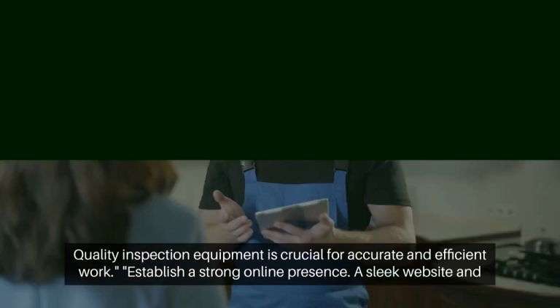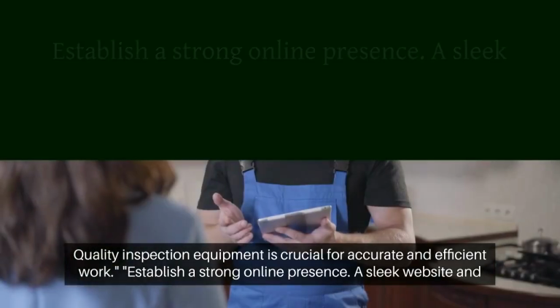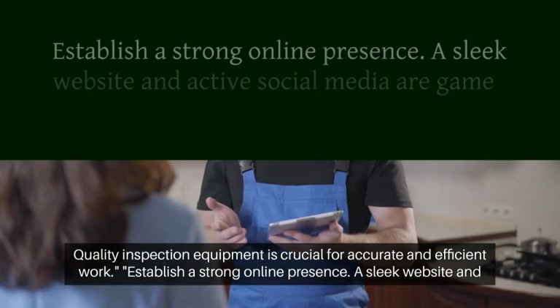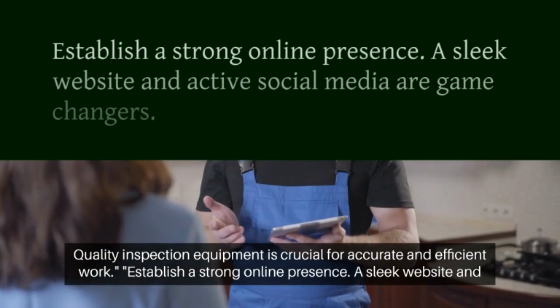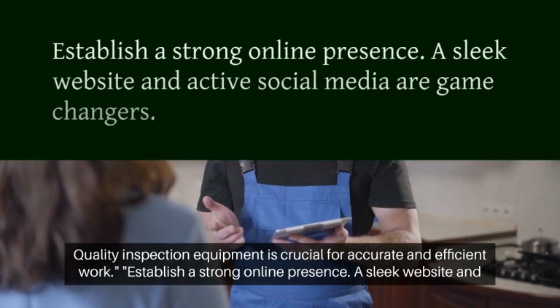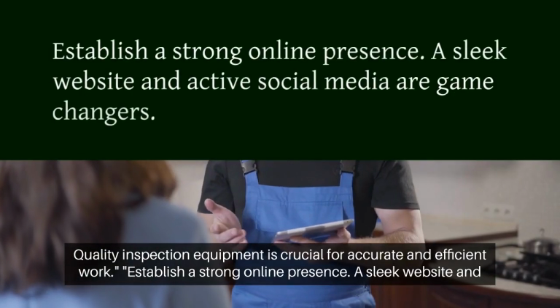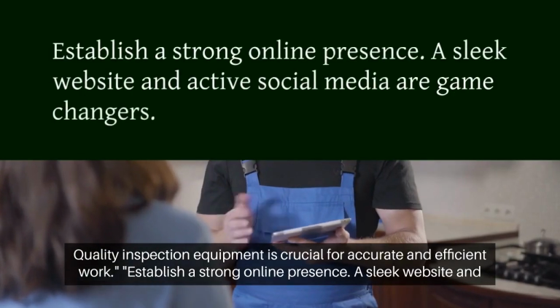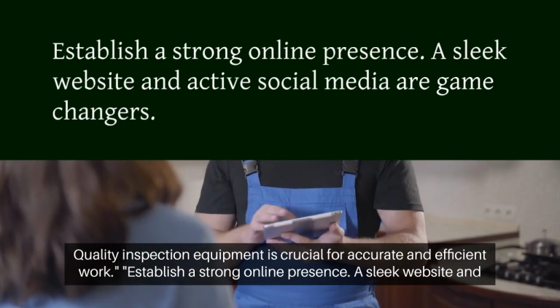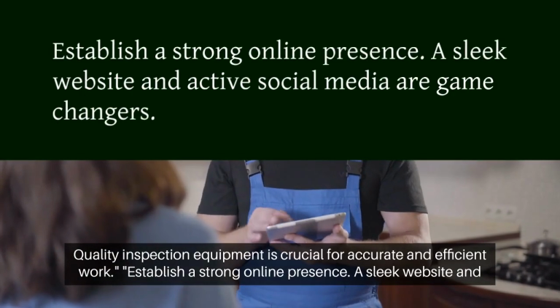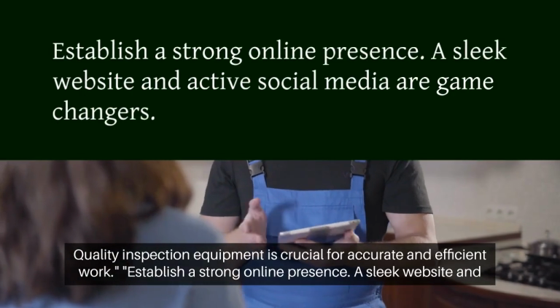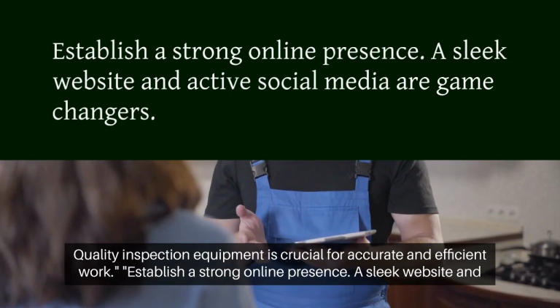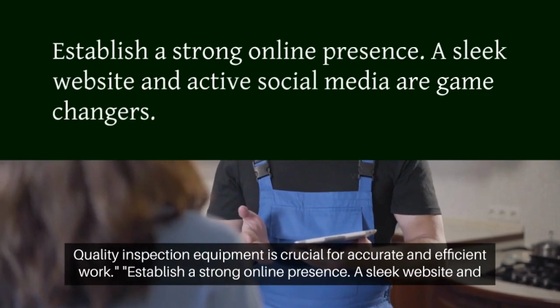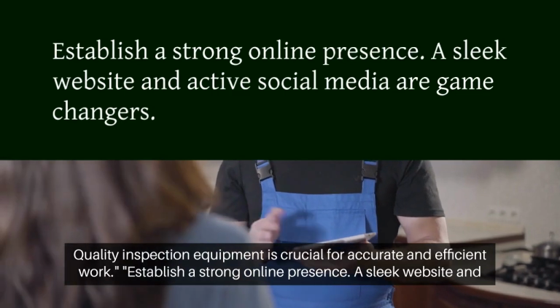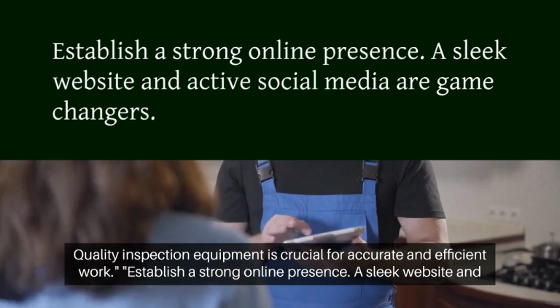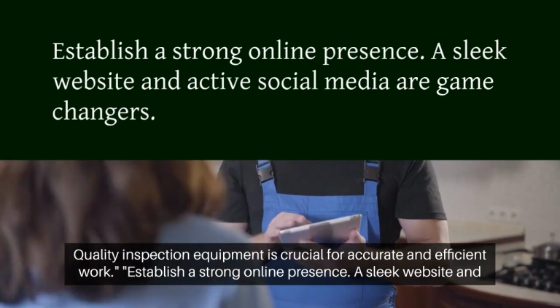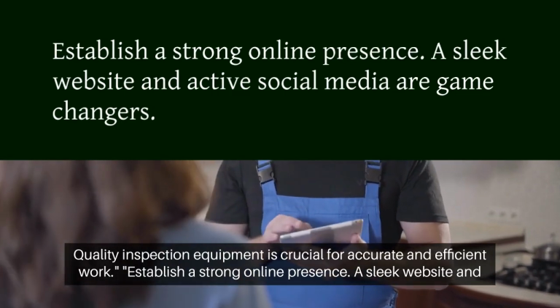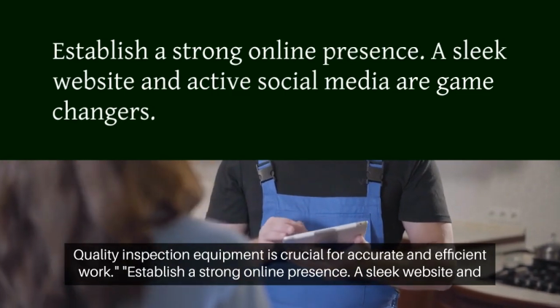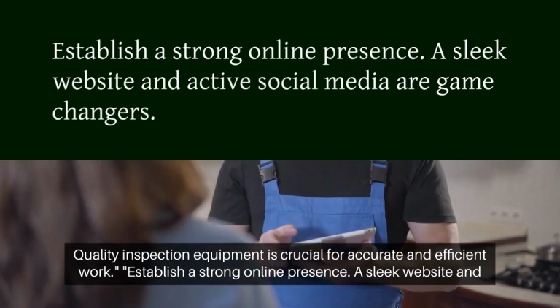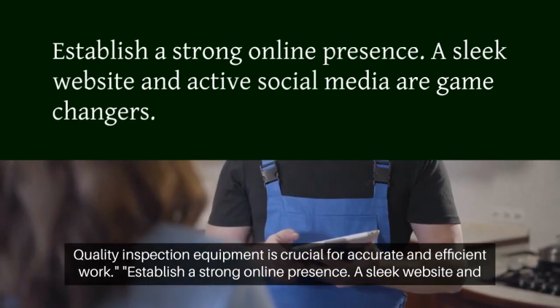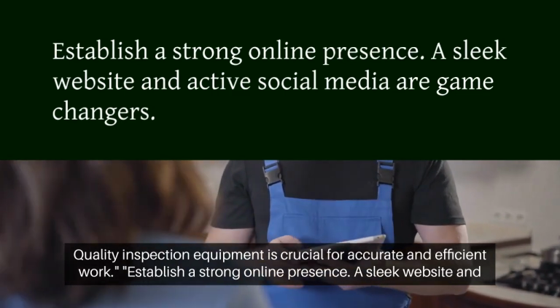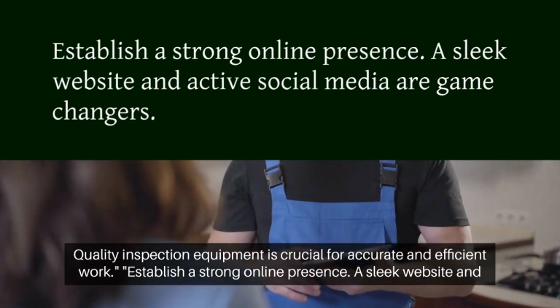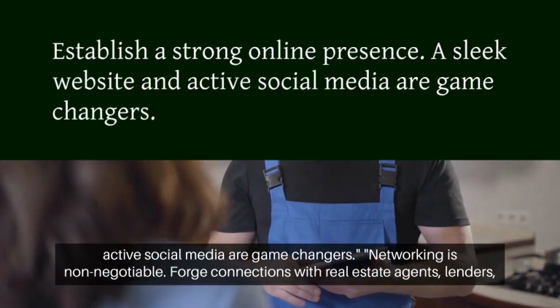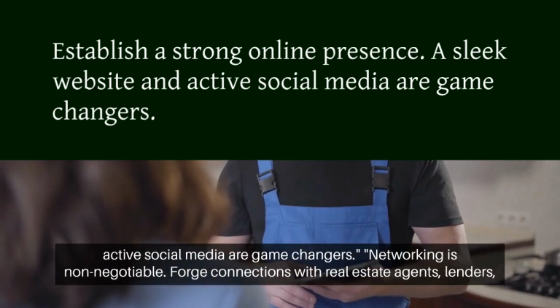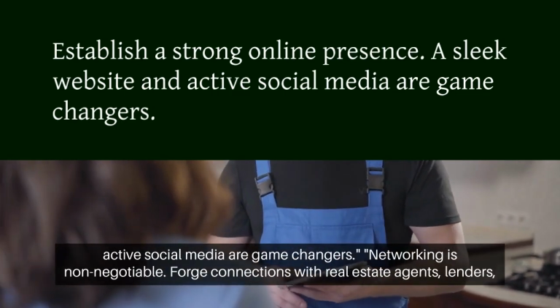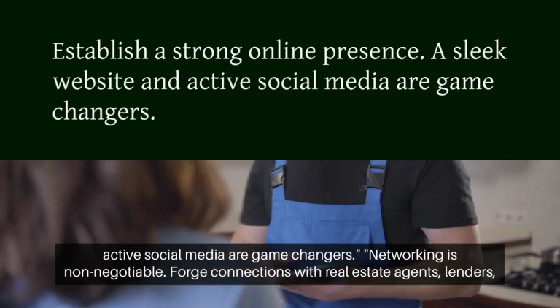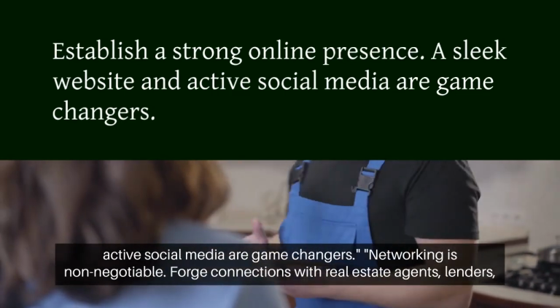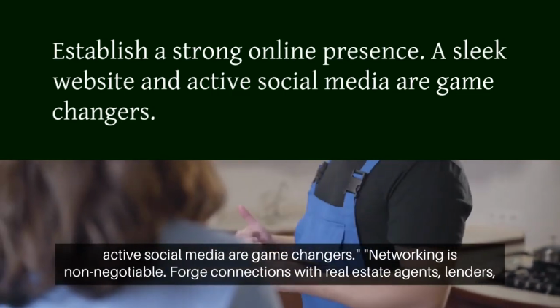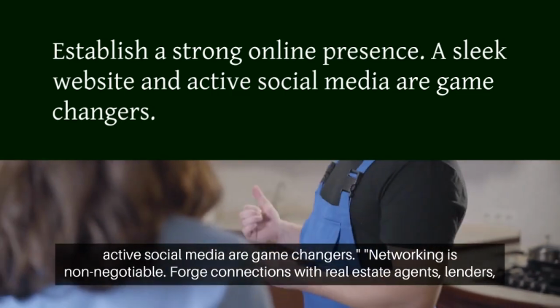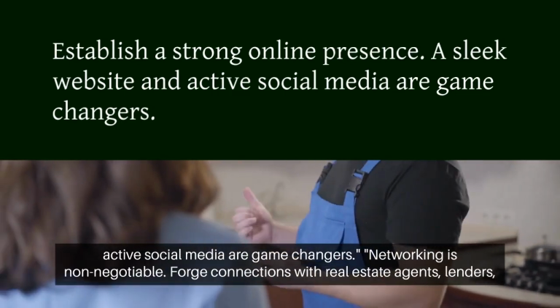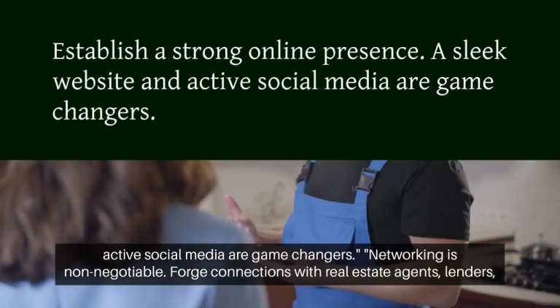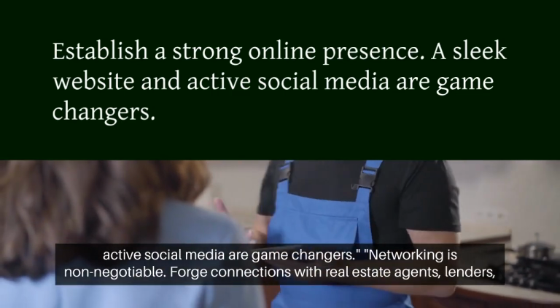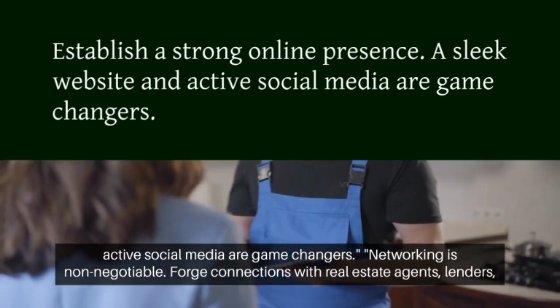Establish a strong online presence. A sleek website and active social media are game changers.